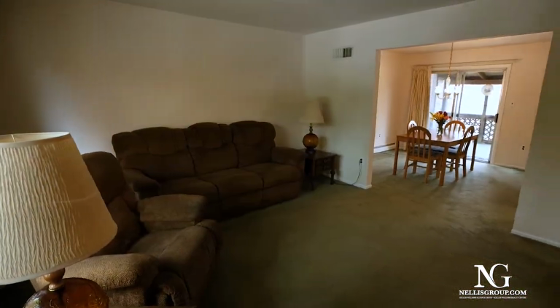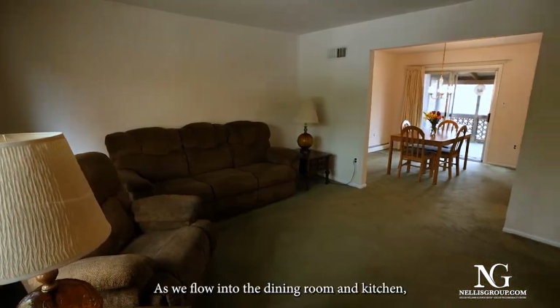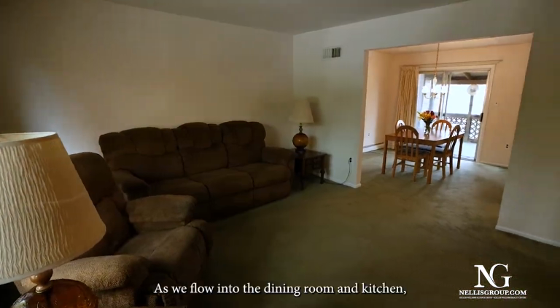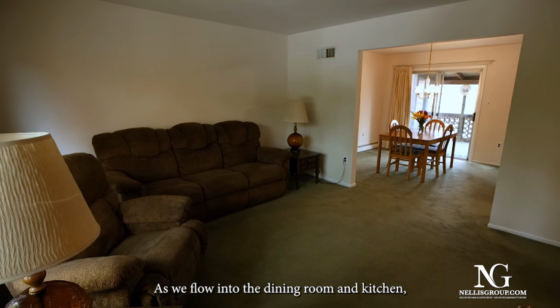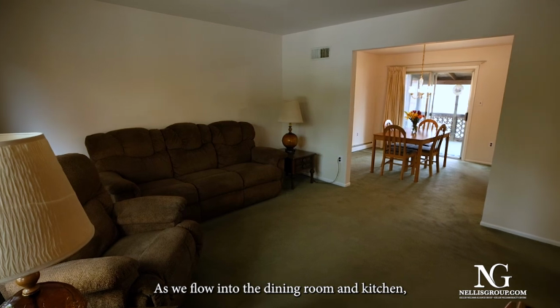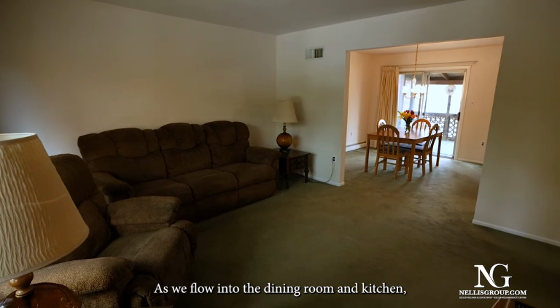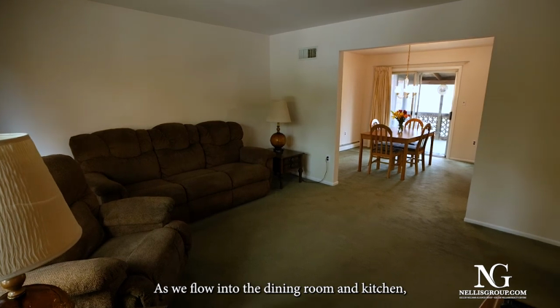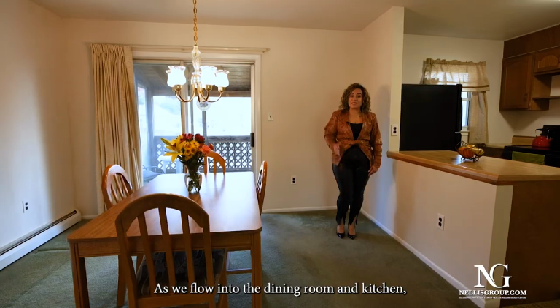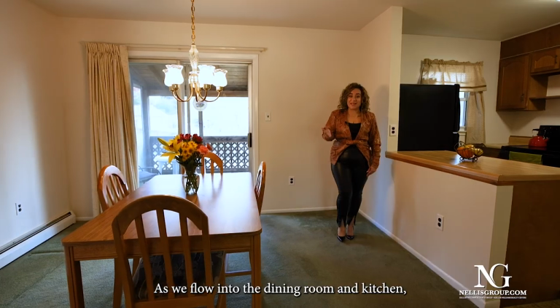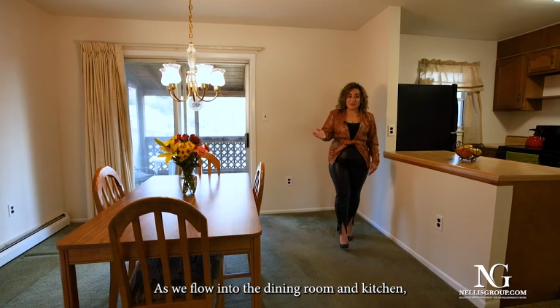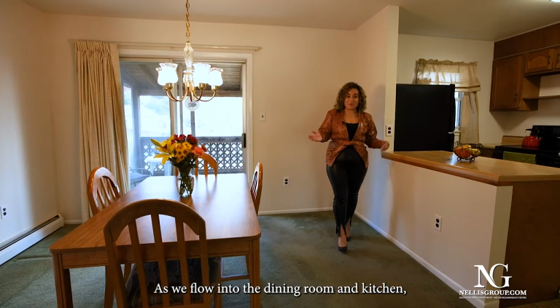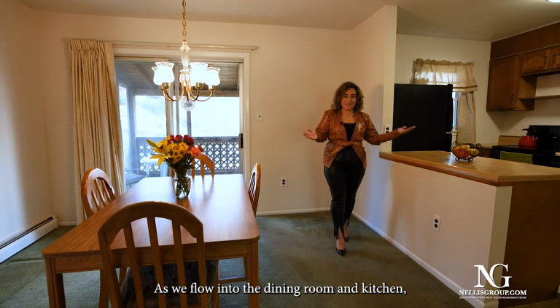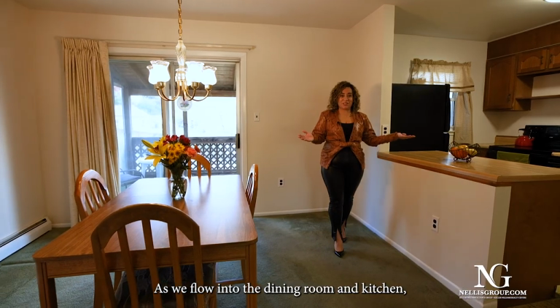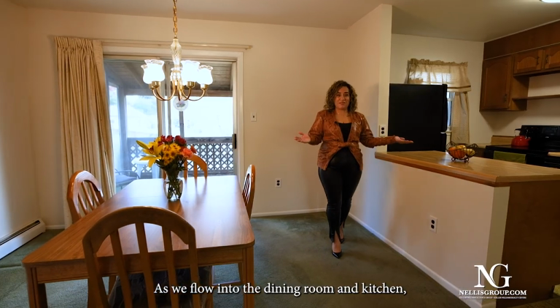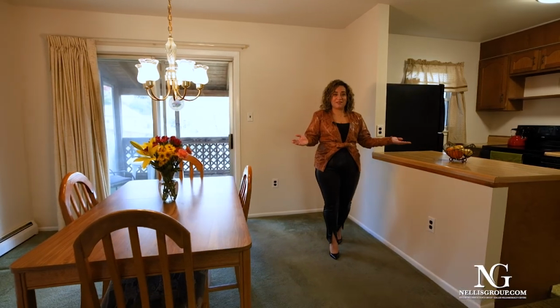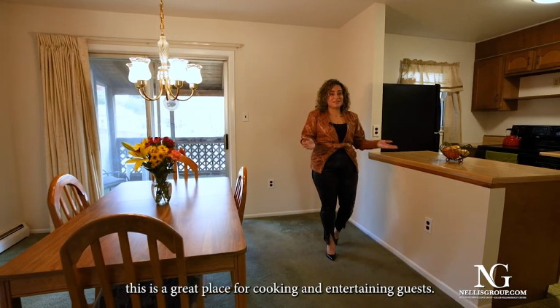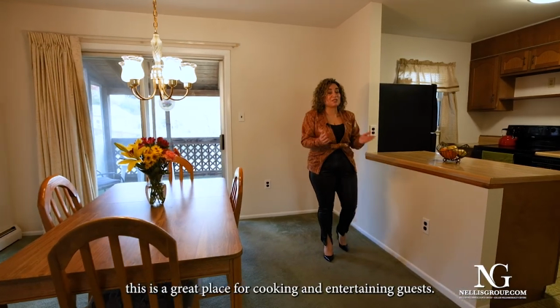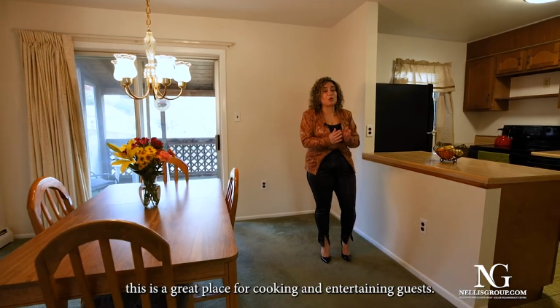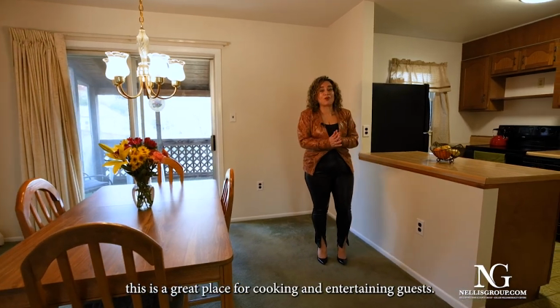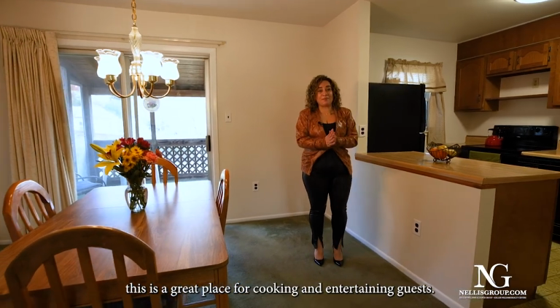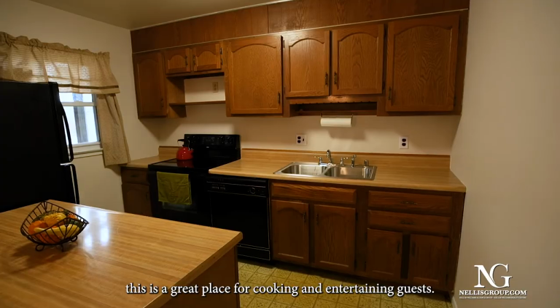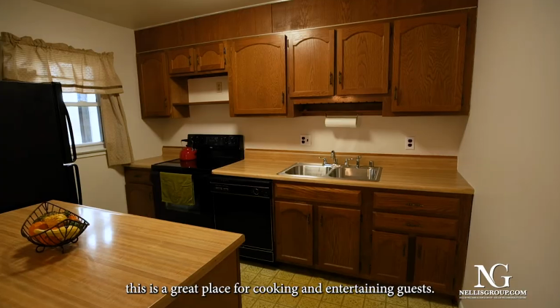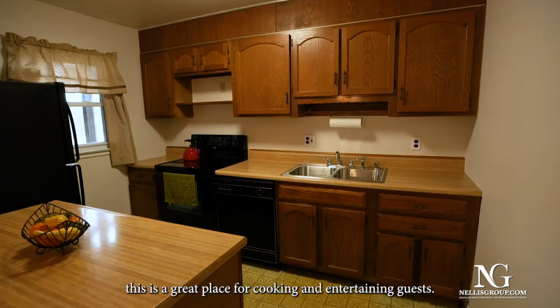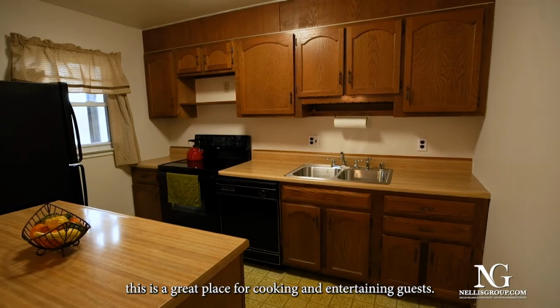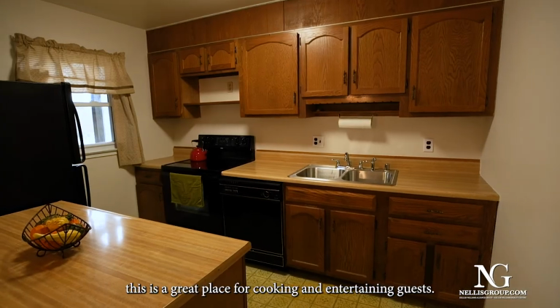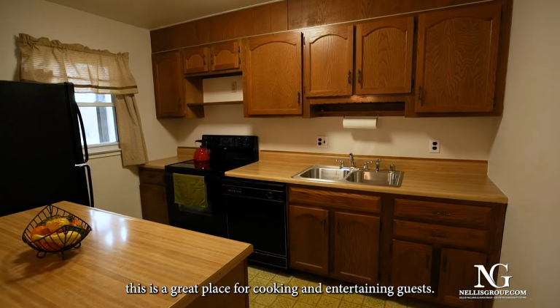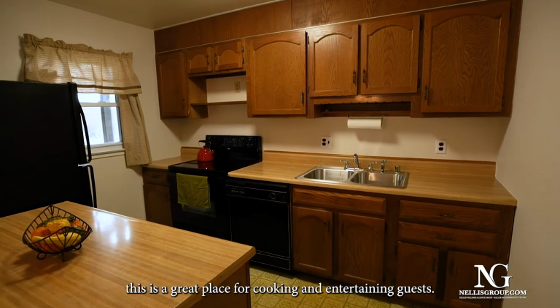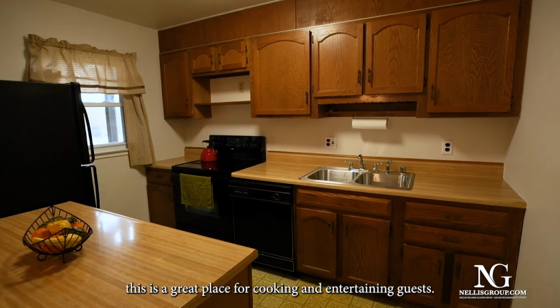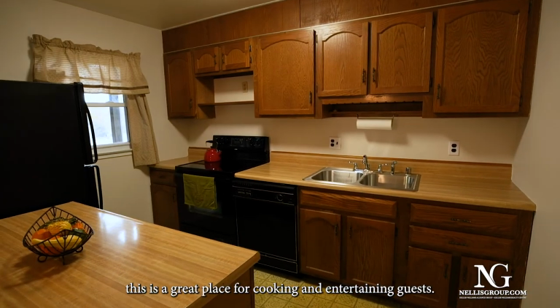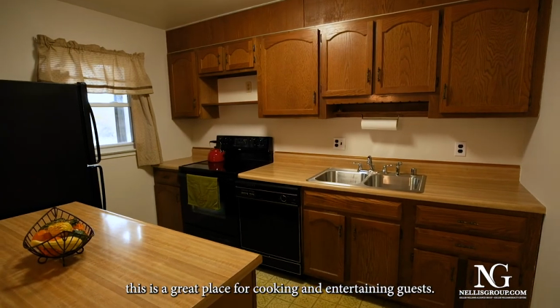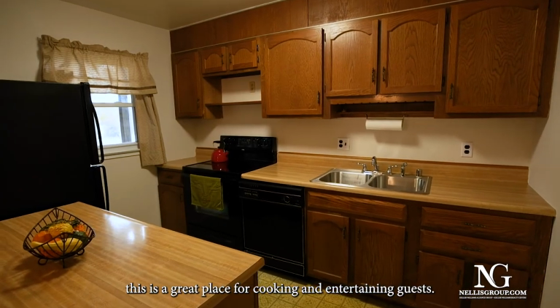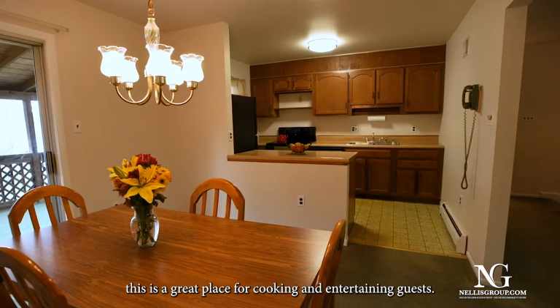As we flow into the dining room and kitchen, this is a great place for cooking and entertaining guests.